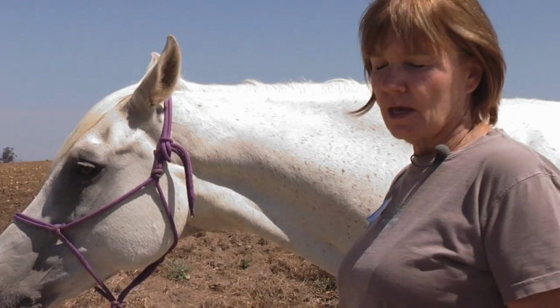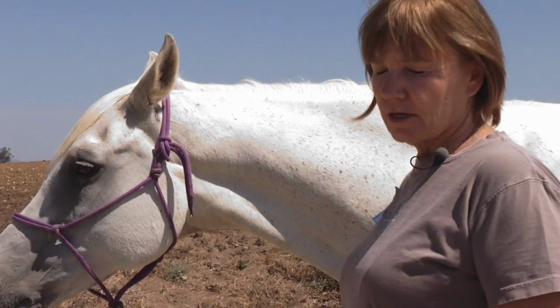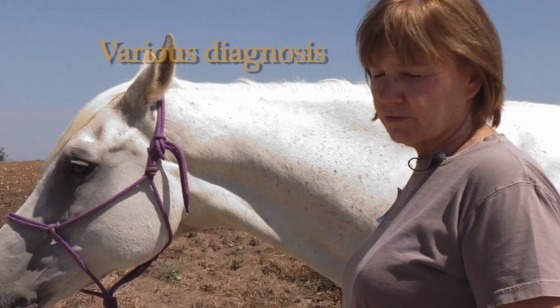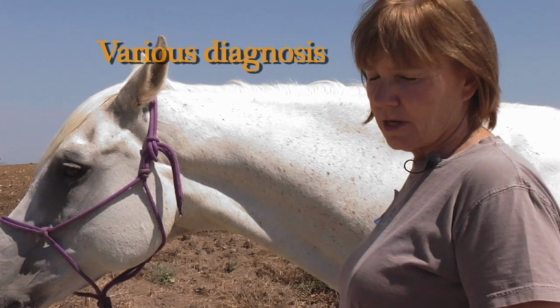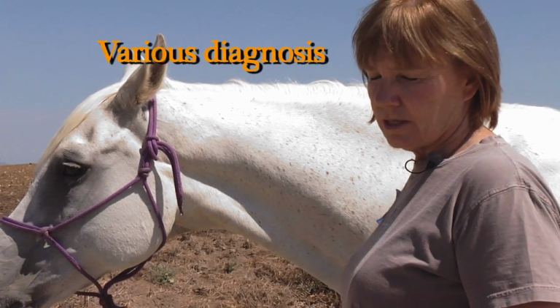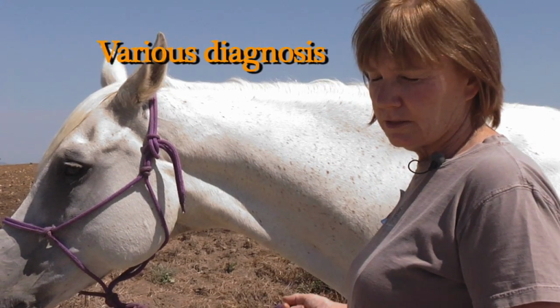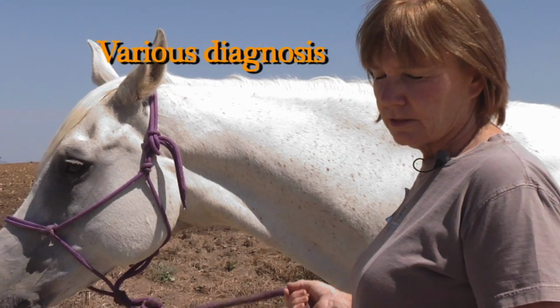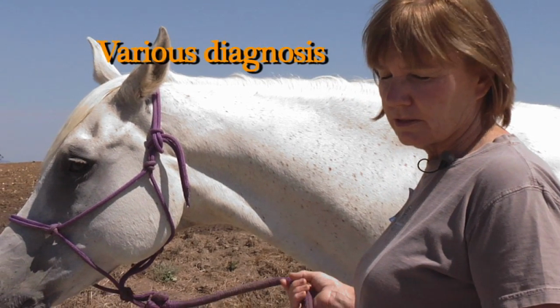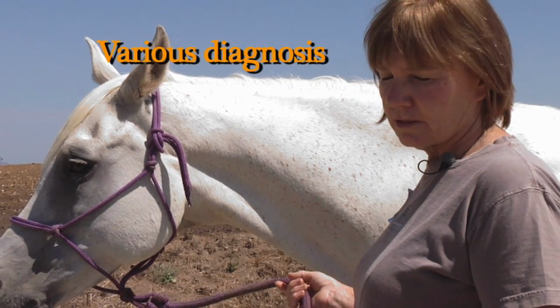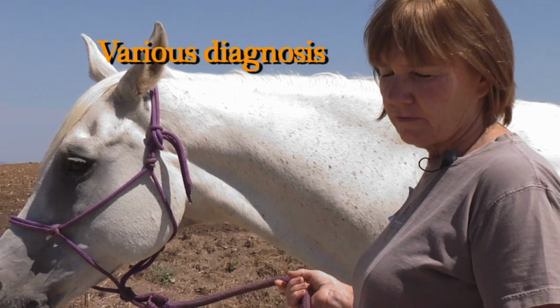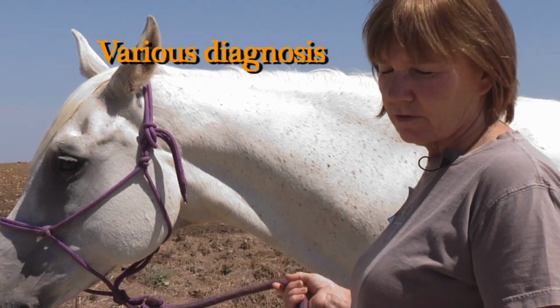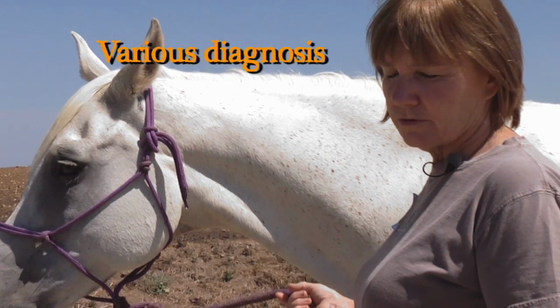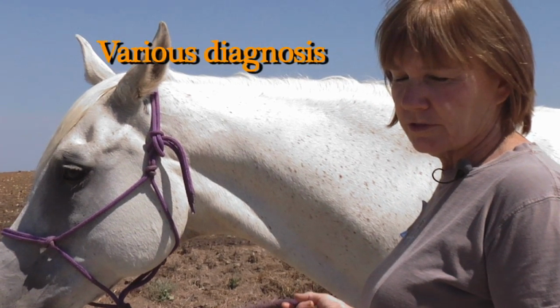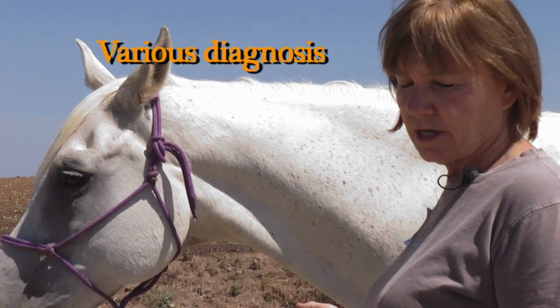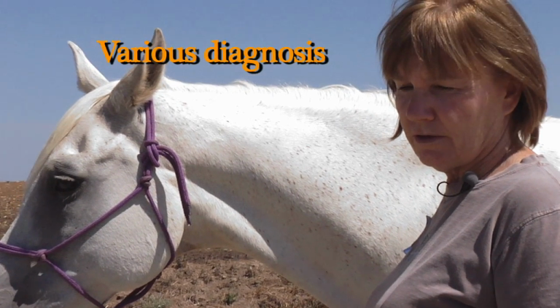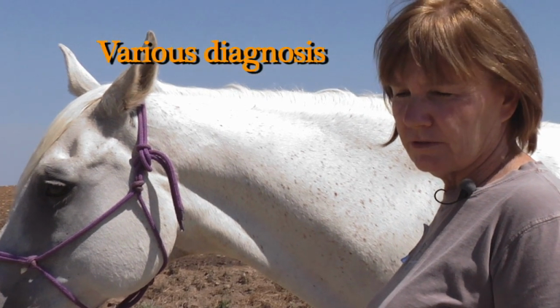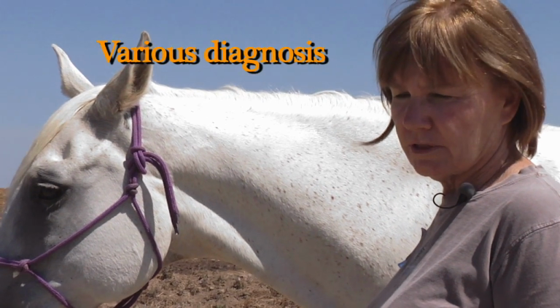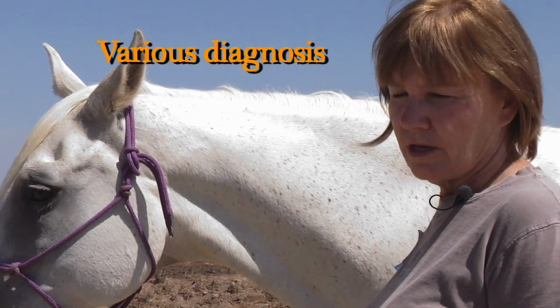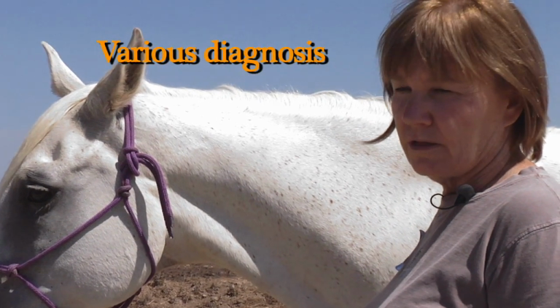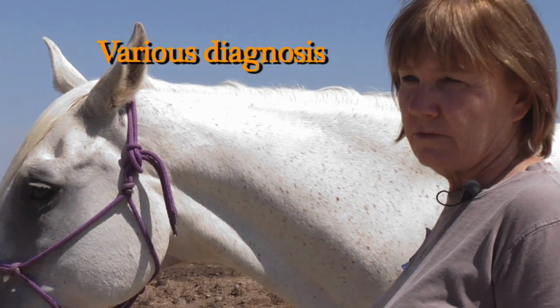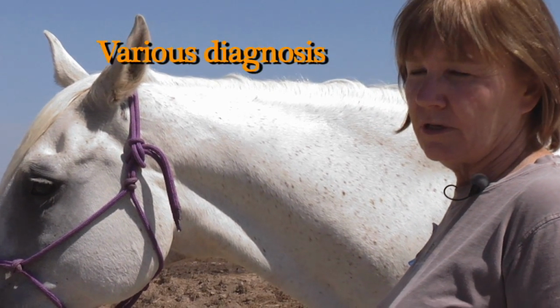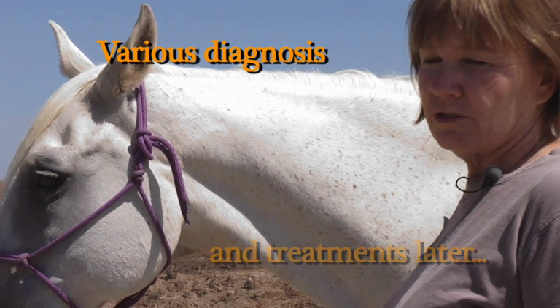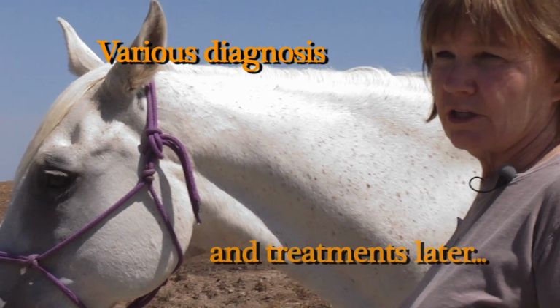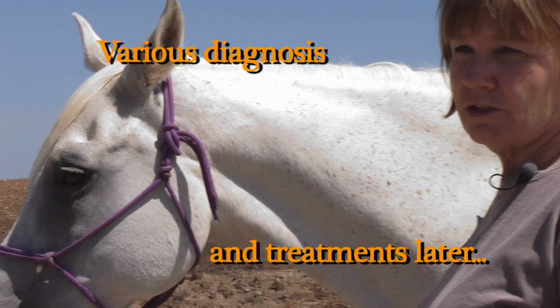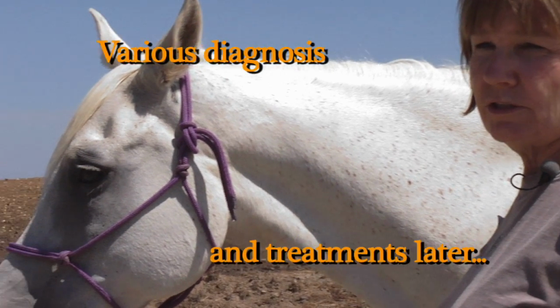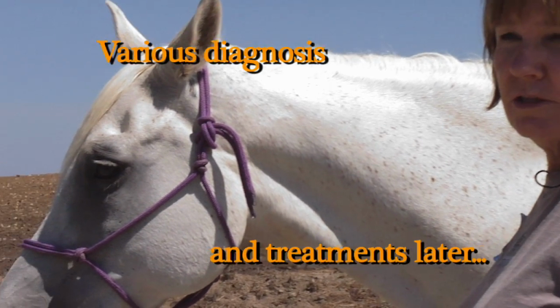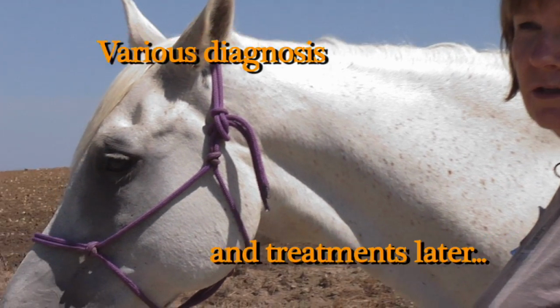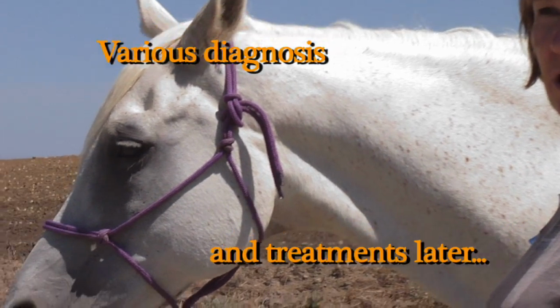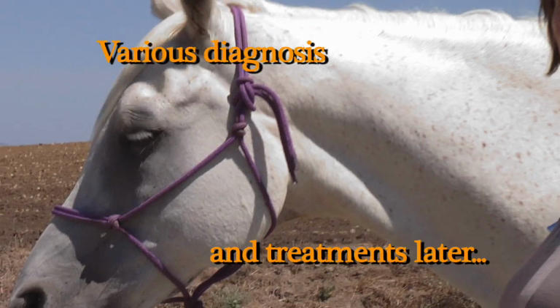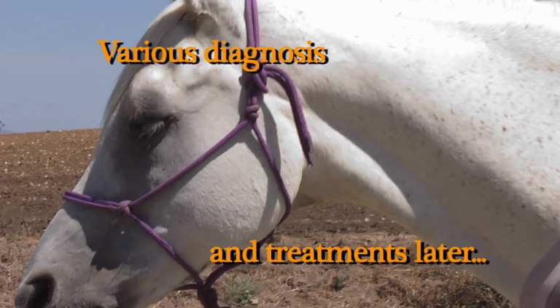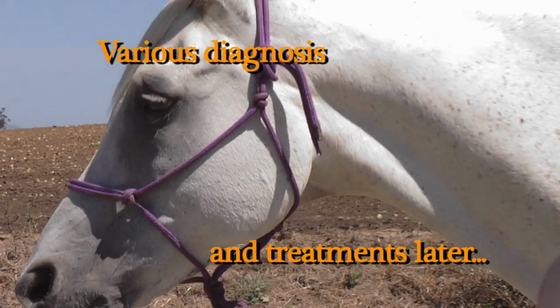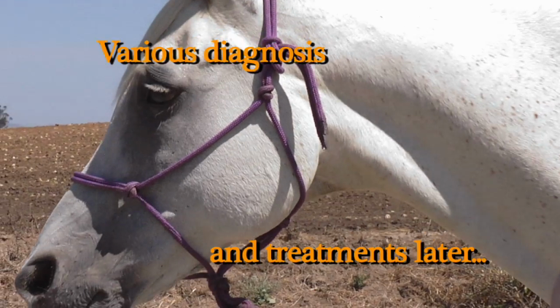X-rays have been done, ultrasounds have been done, and they've done injections in the coffin joints.